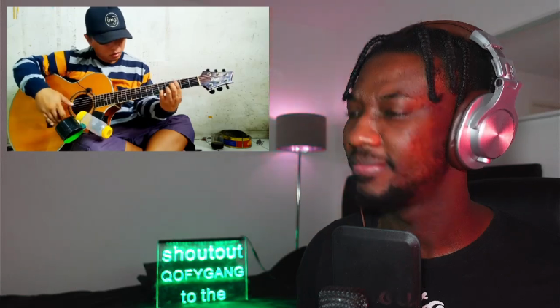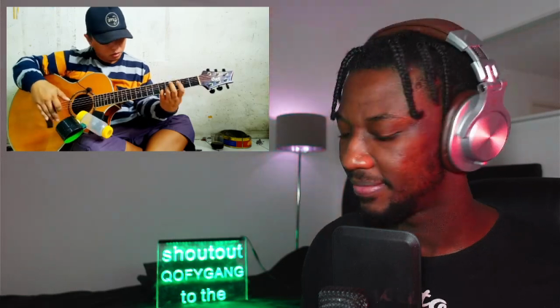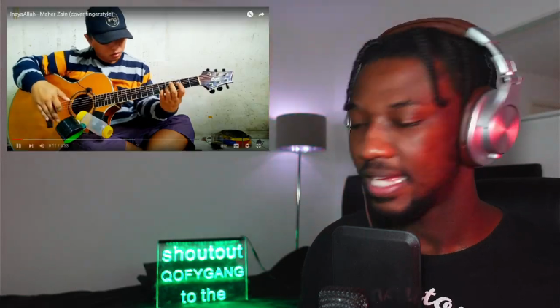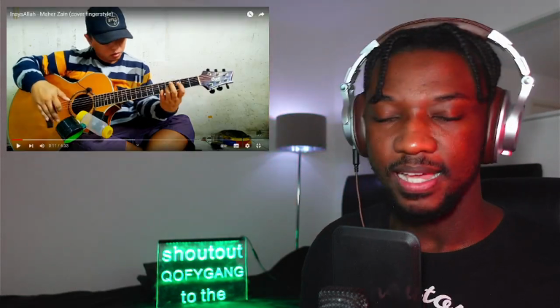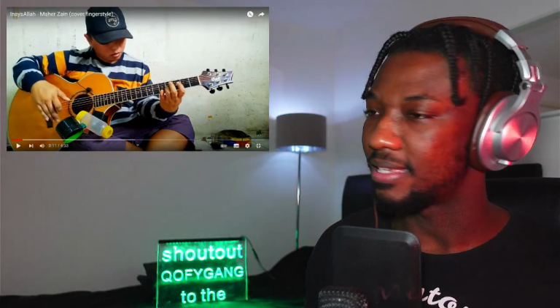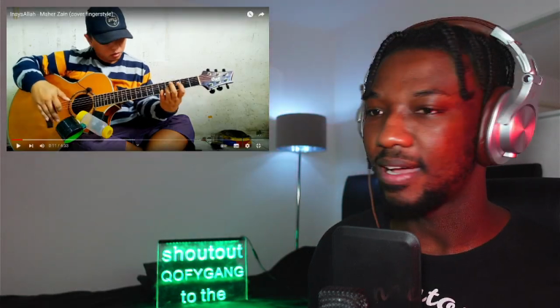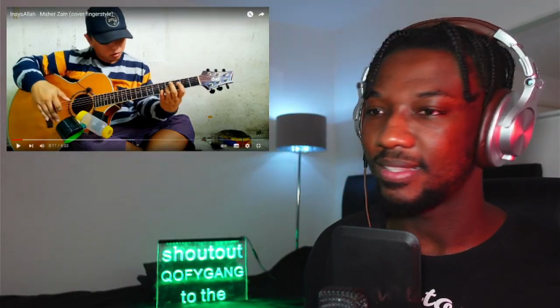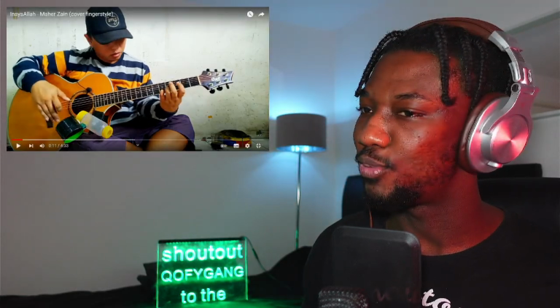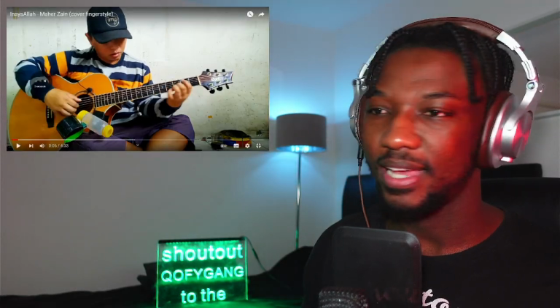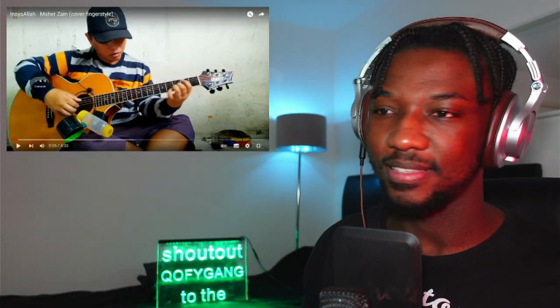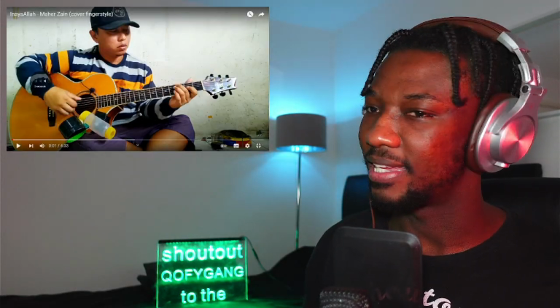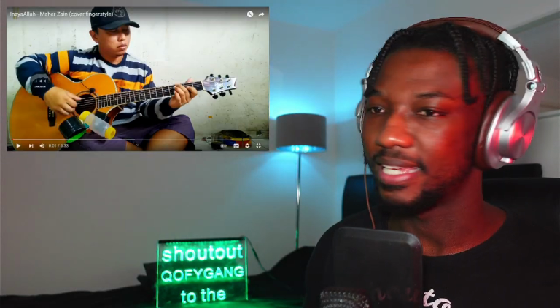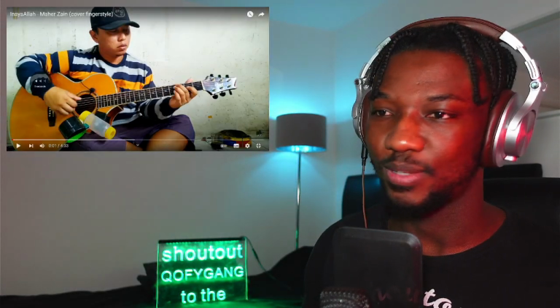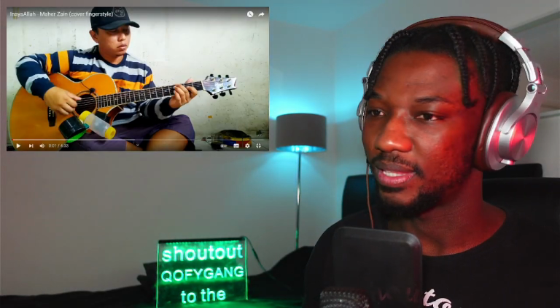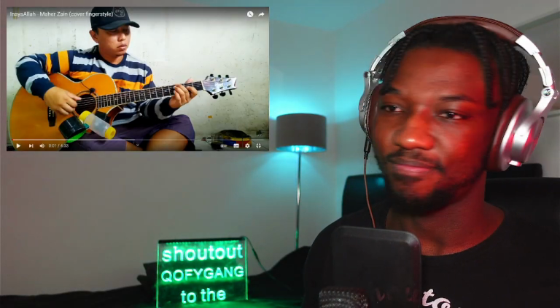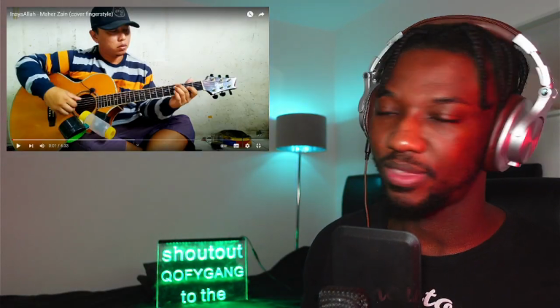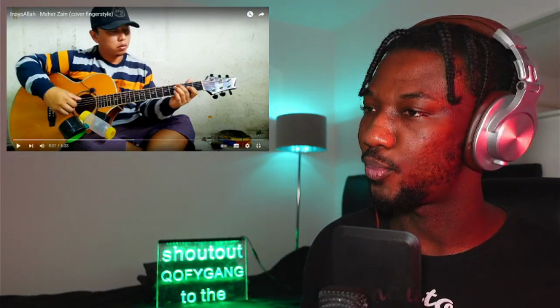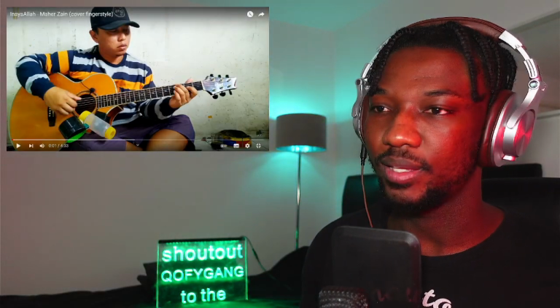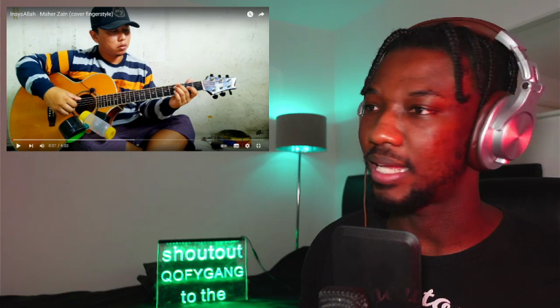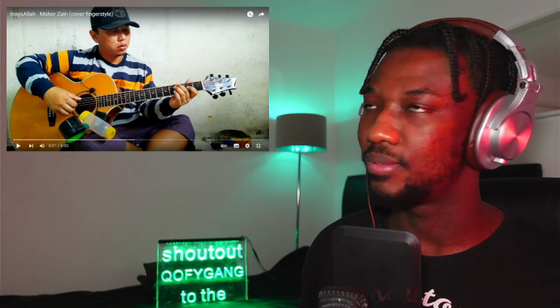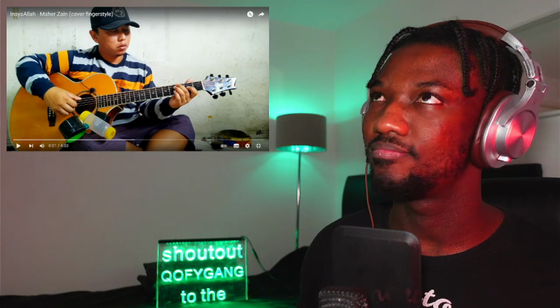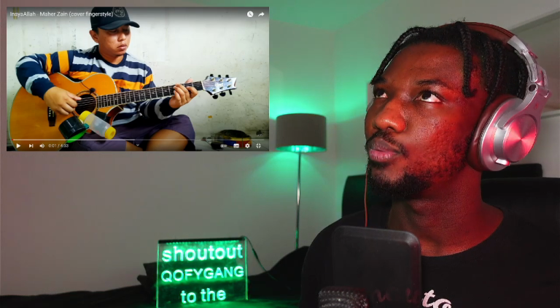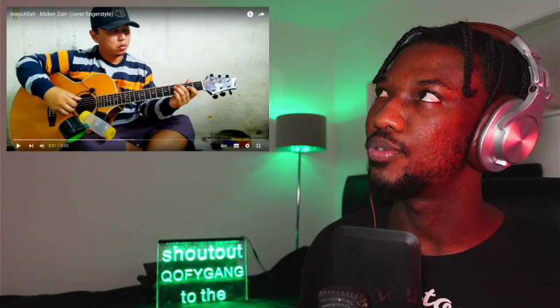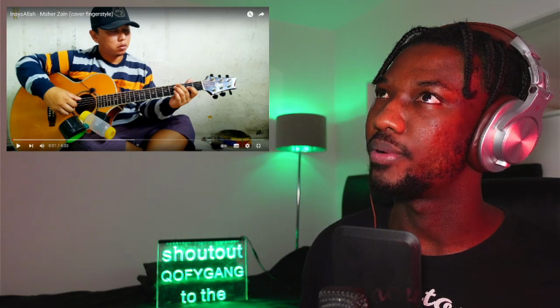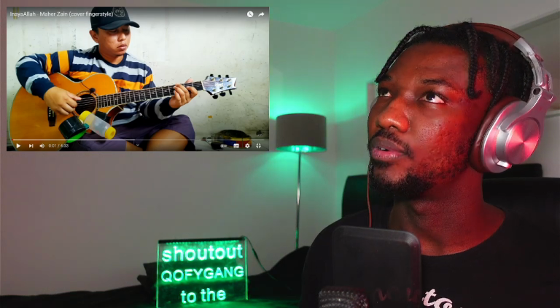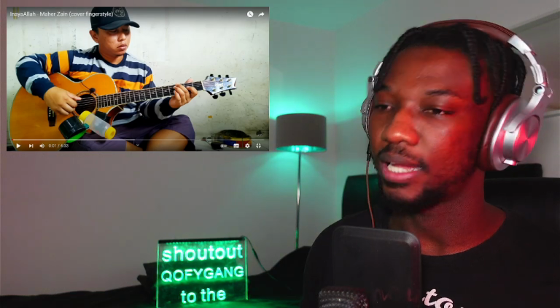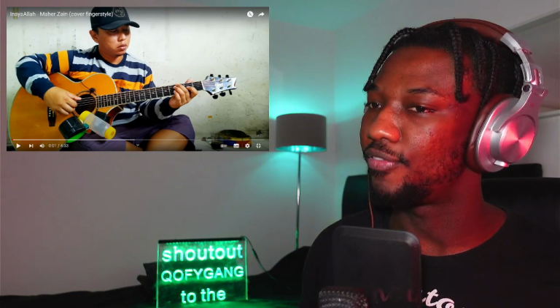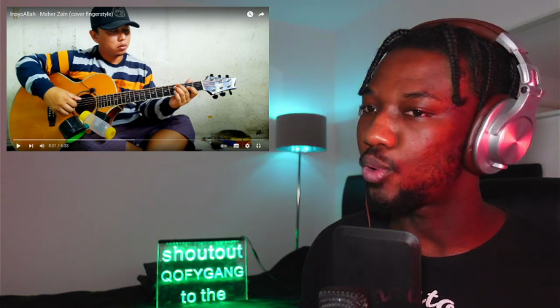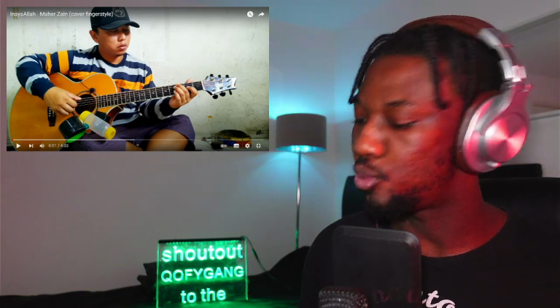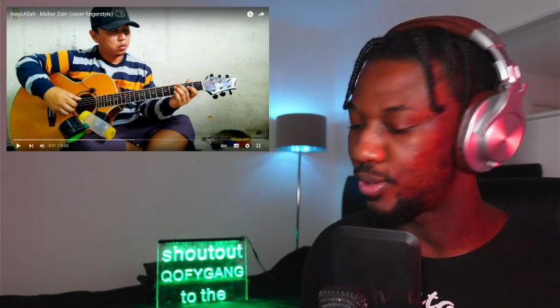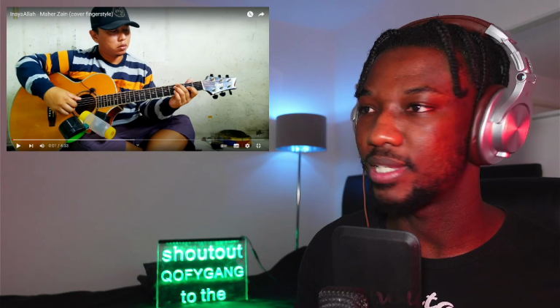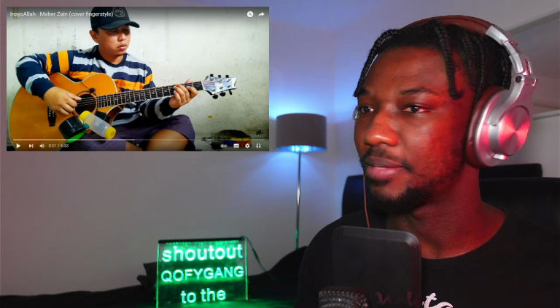Right at the start he hits up with that one, two, three, four — like four quick notes in there, bro.